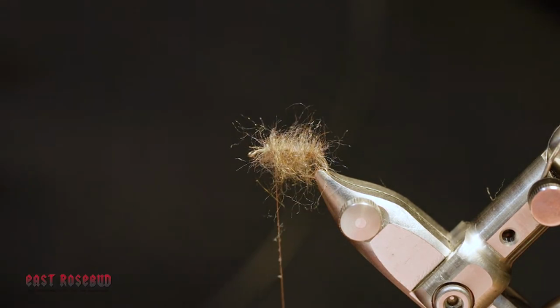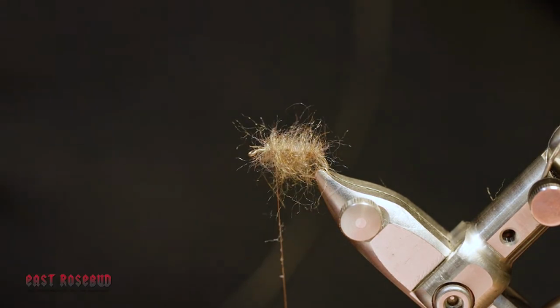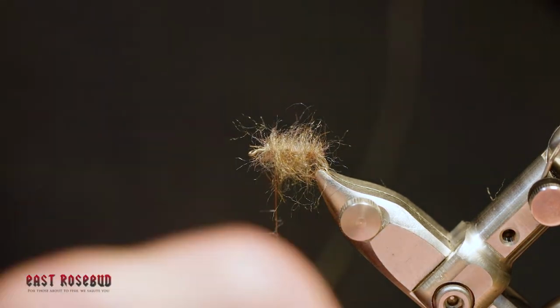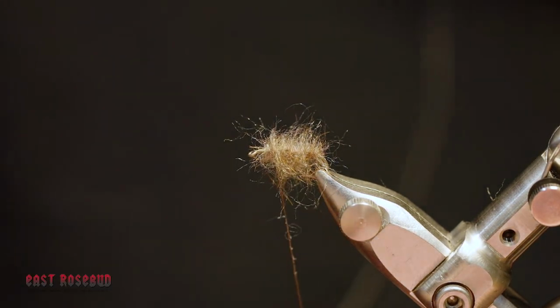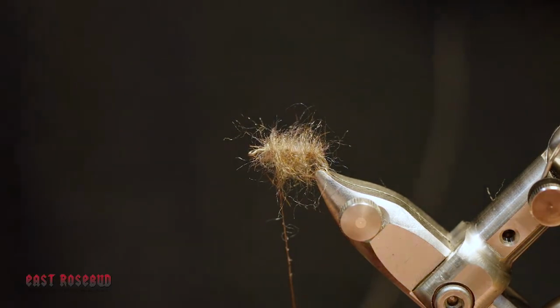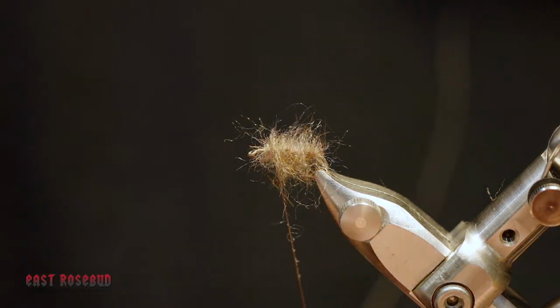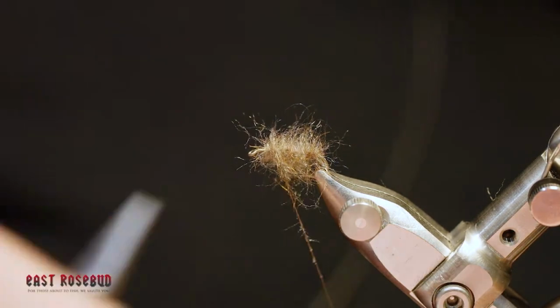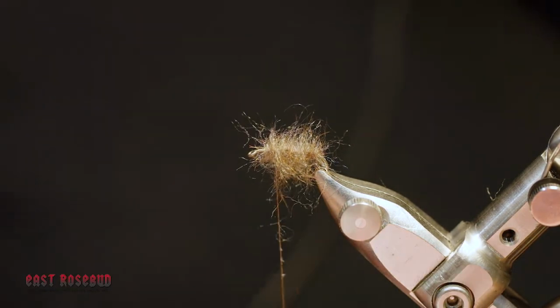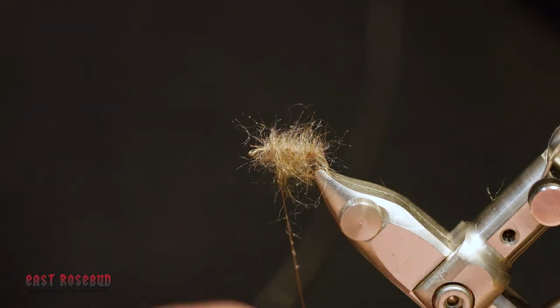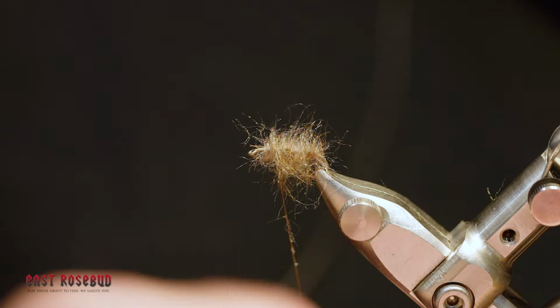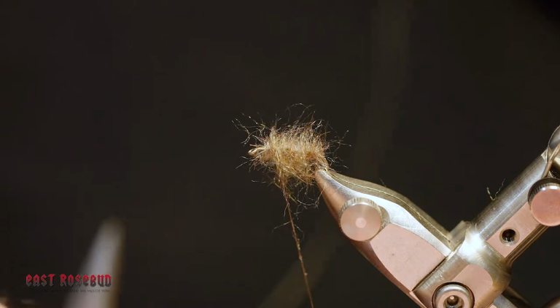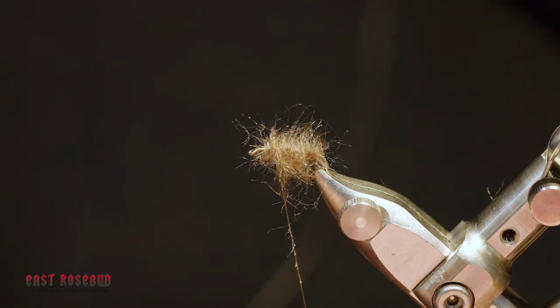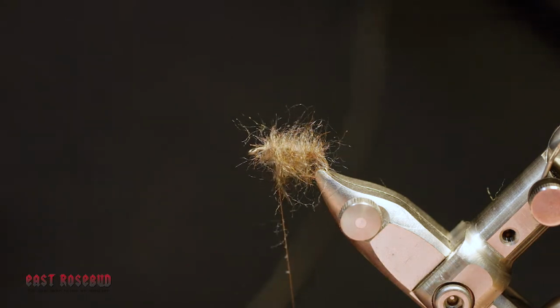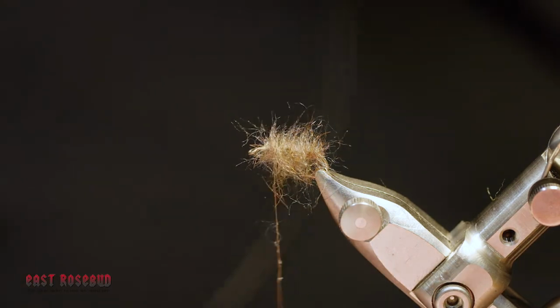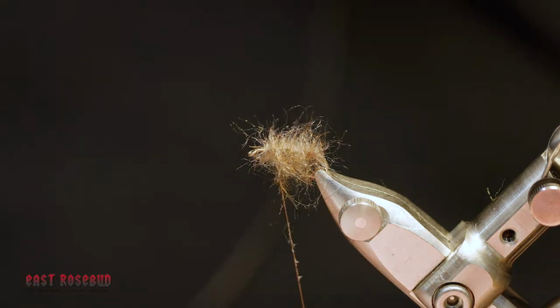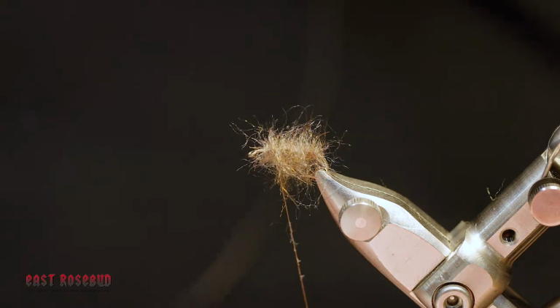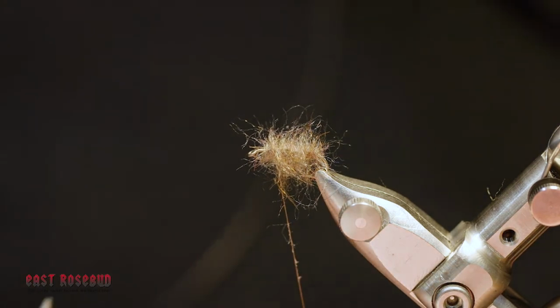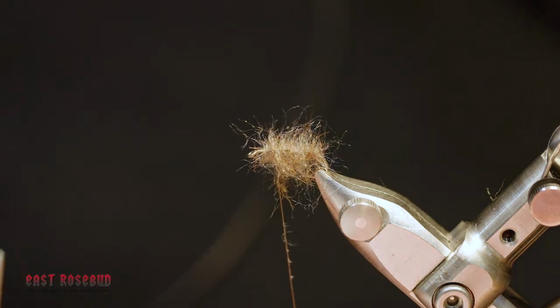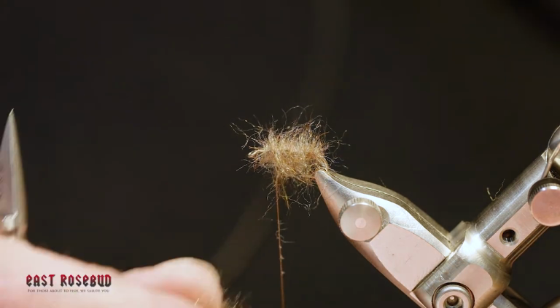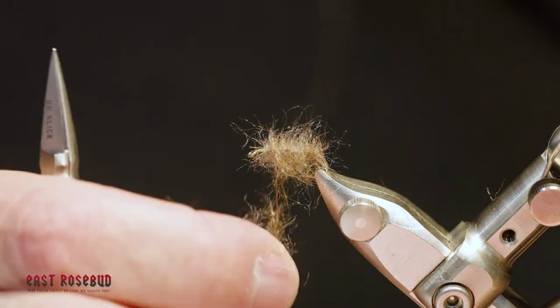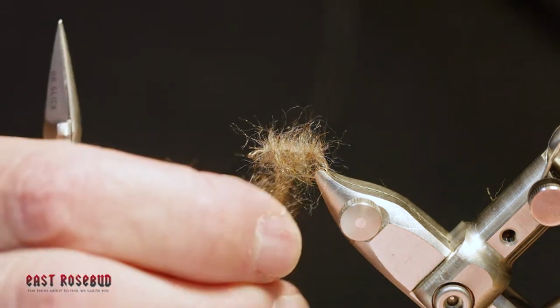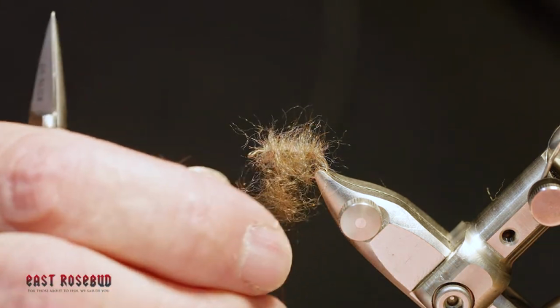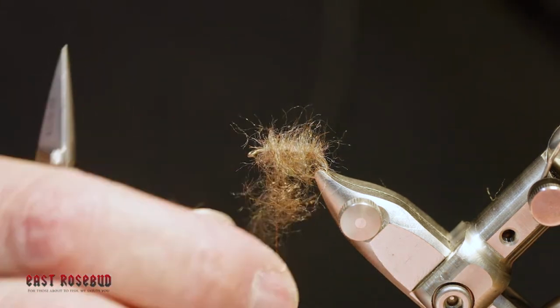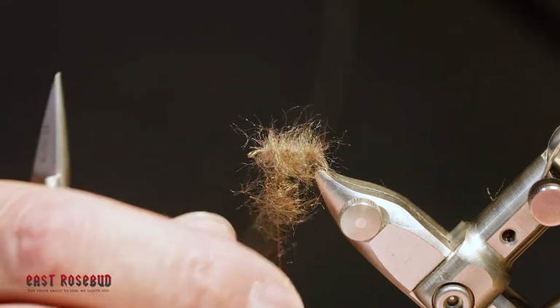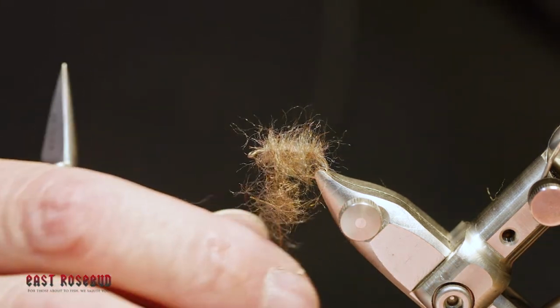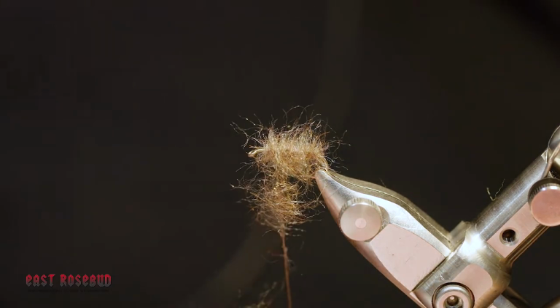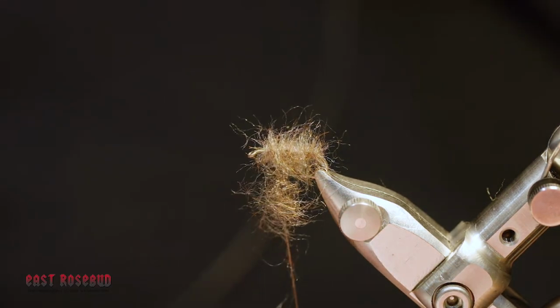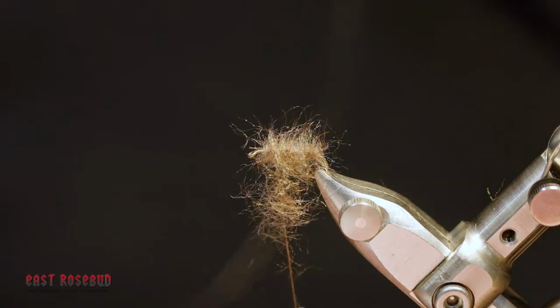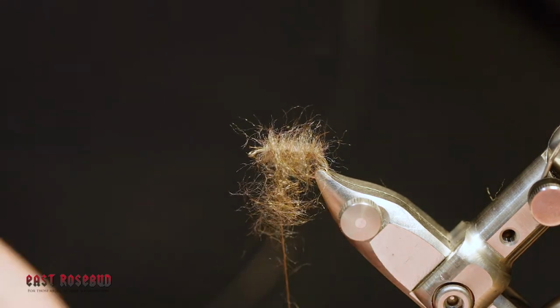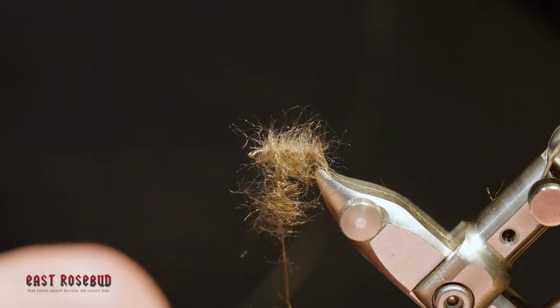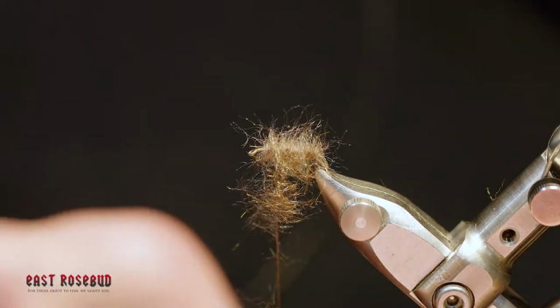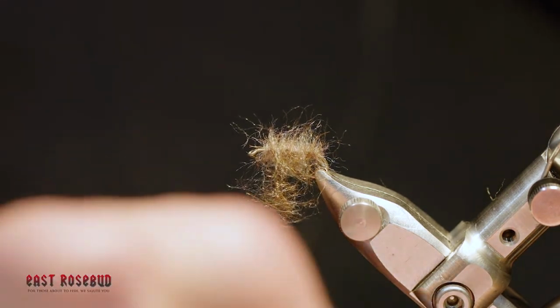The key, again, is don't overdo the wax and keep the dubbing very, very sparse.